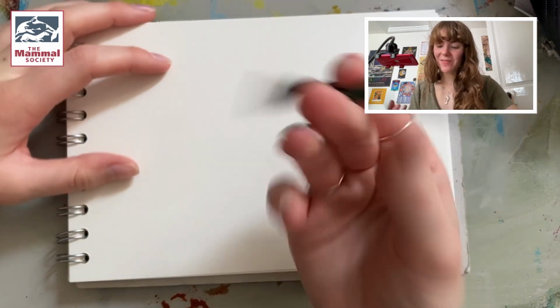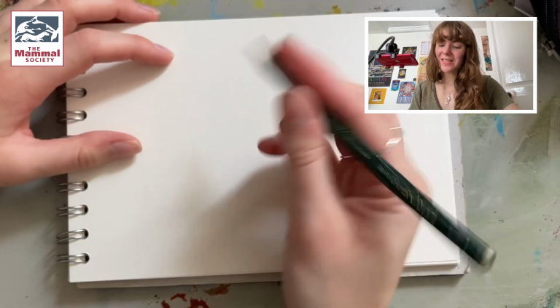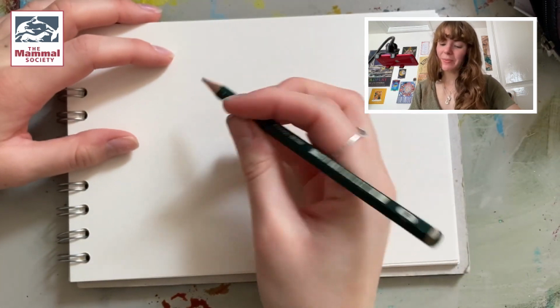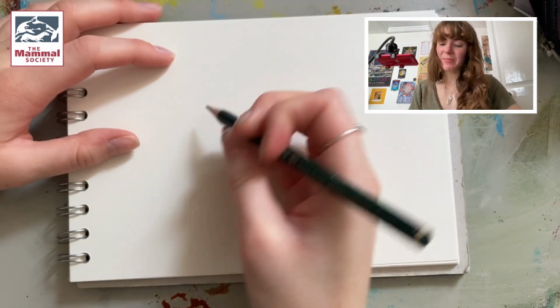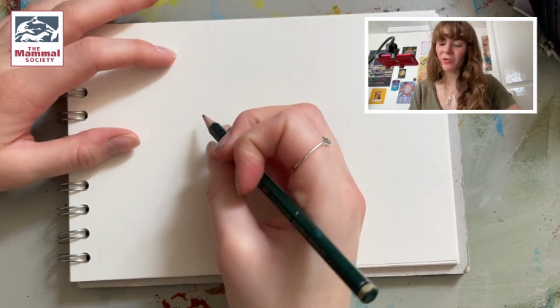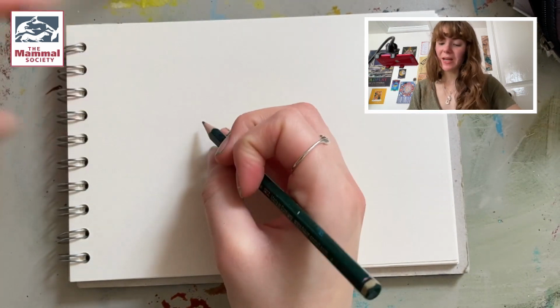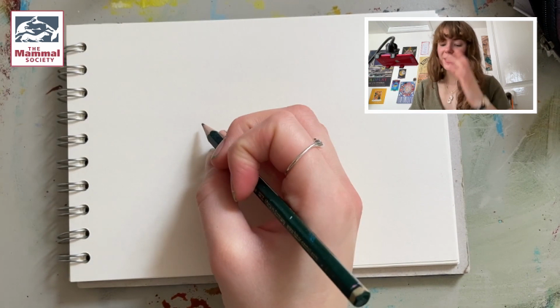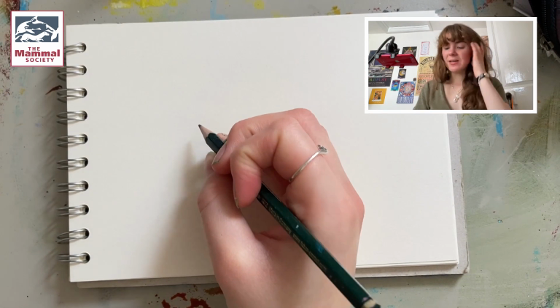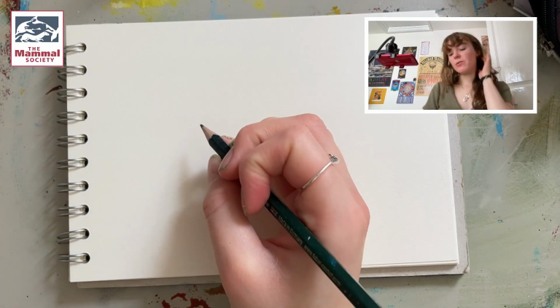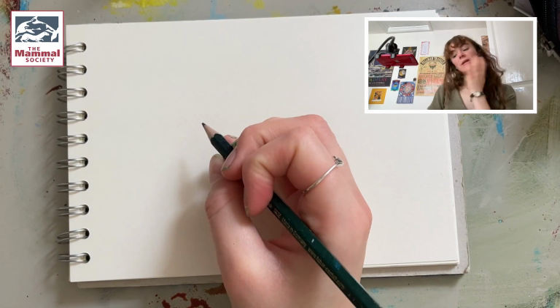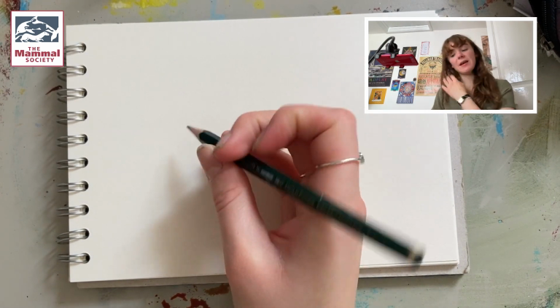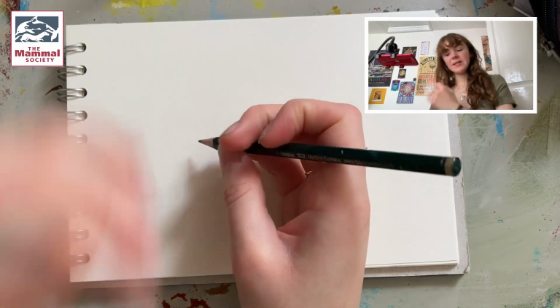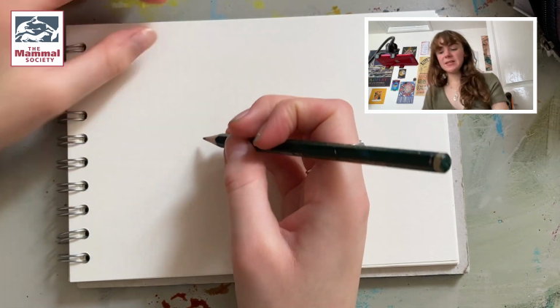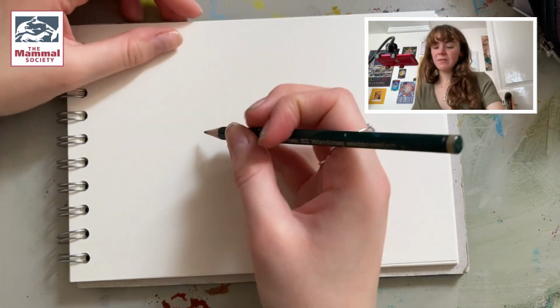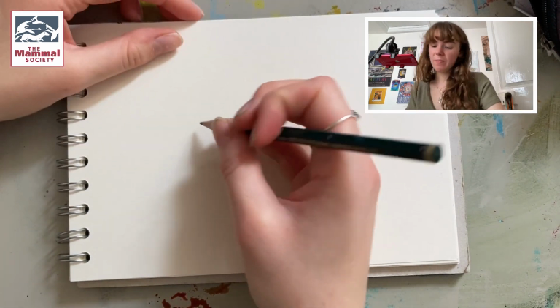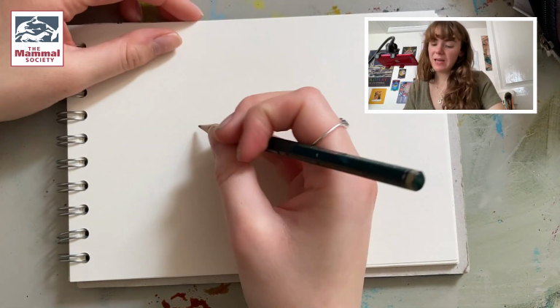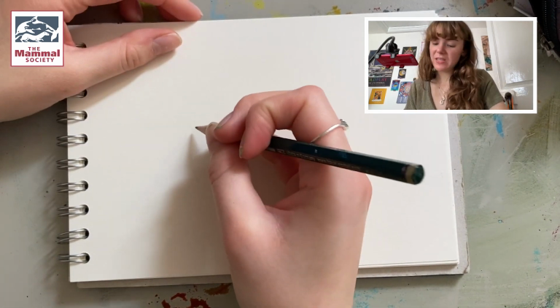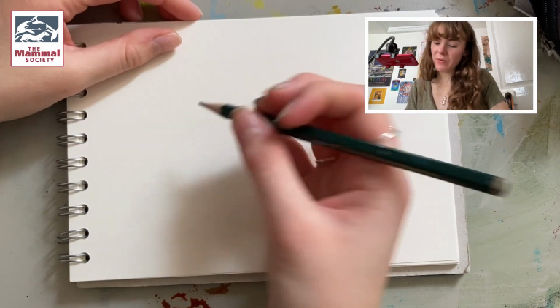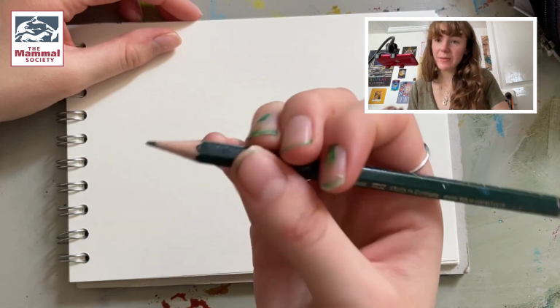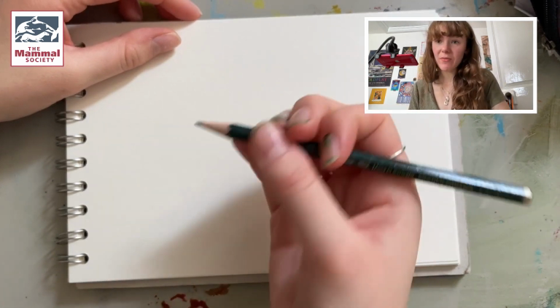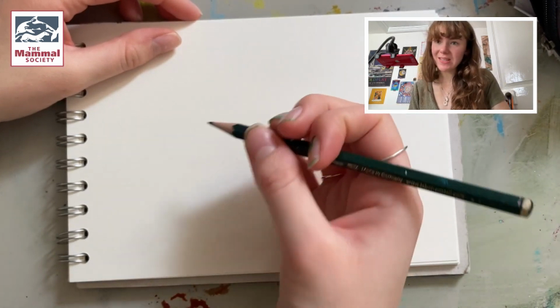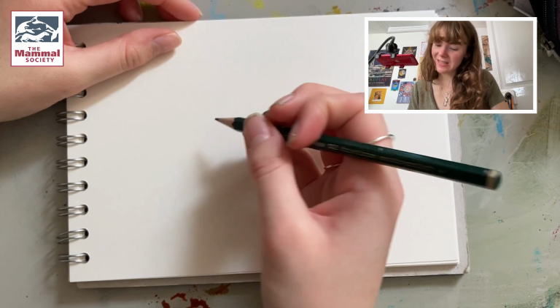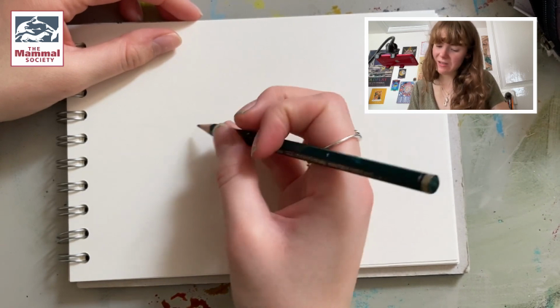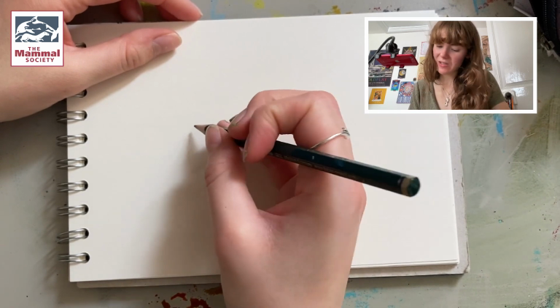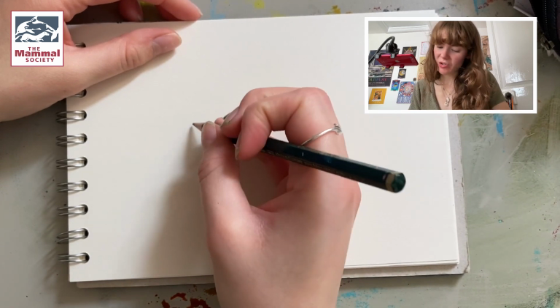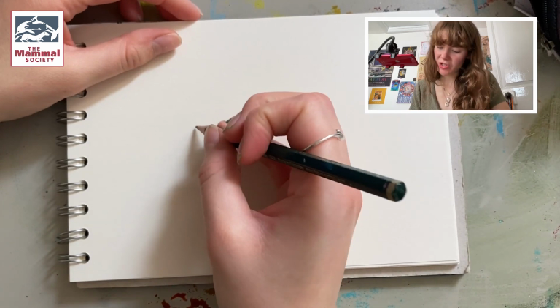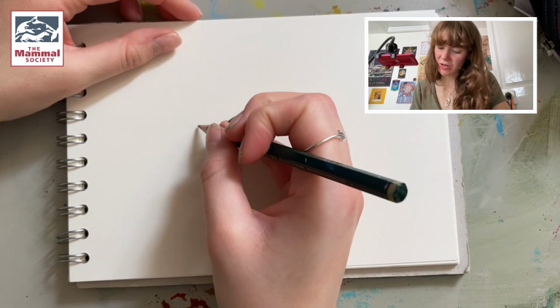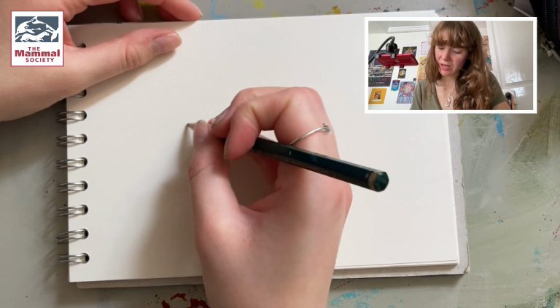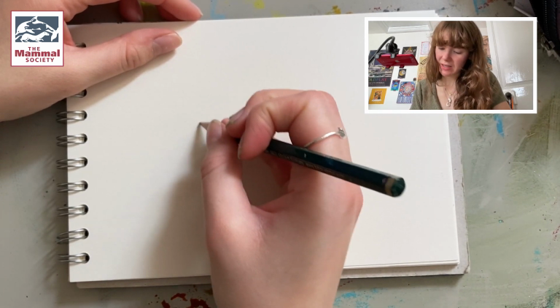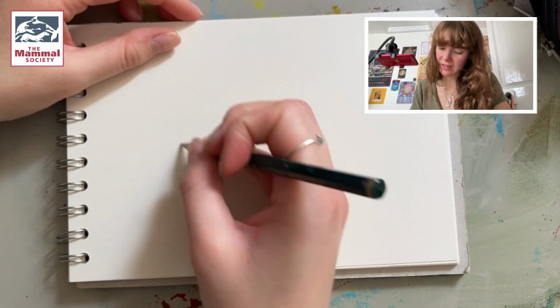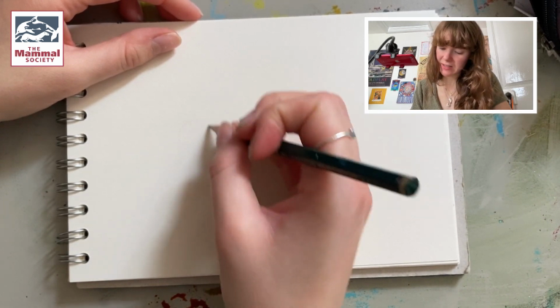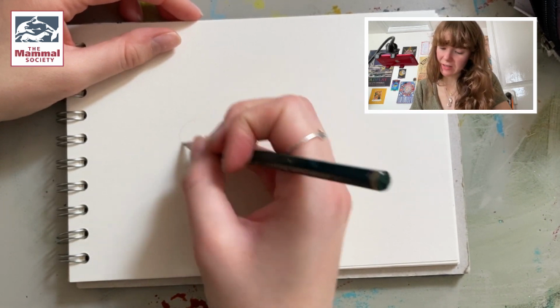So firstly we're going to be drawing a circle on the left hand side of your page, so you want to keep your wrist nice and loose and just draw it like so.